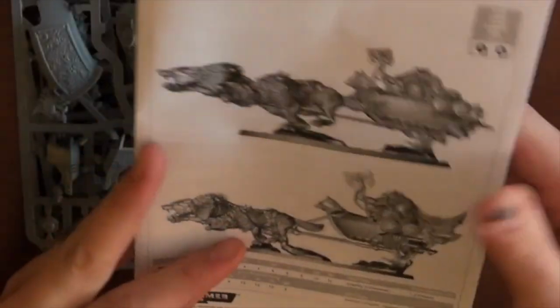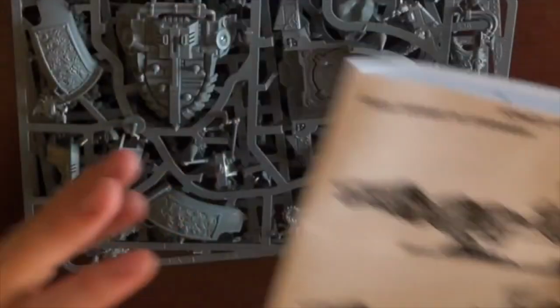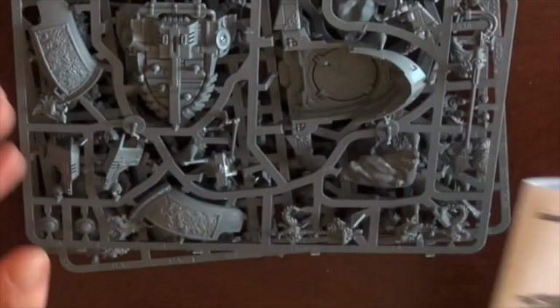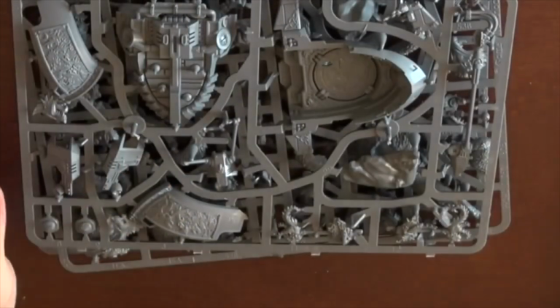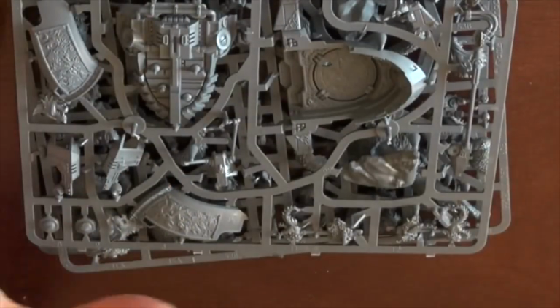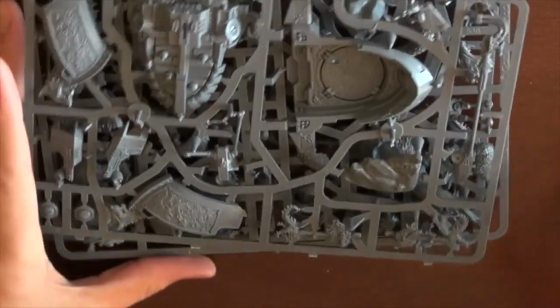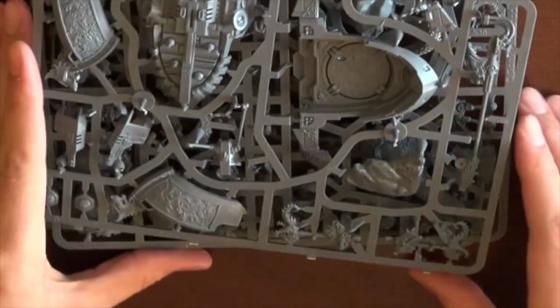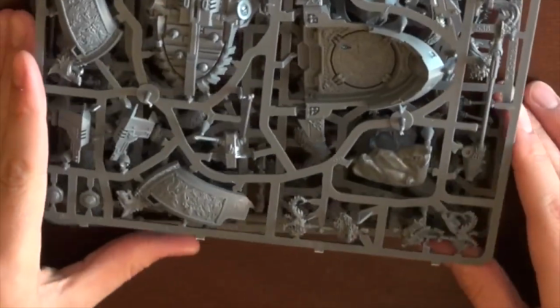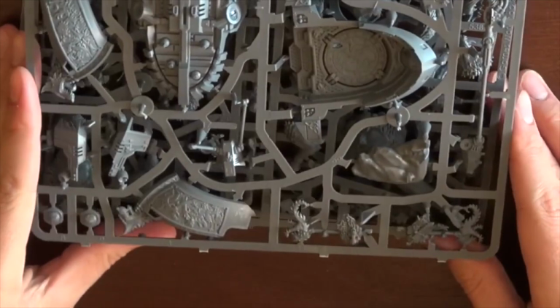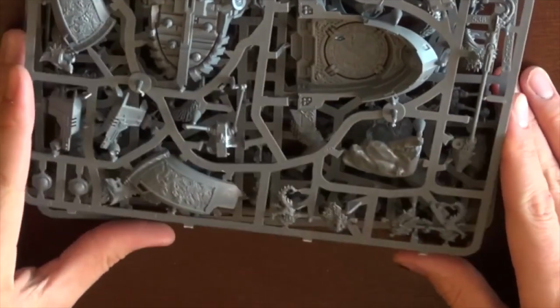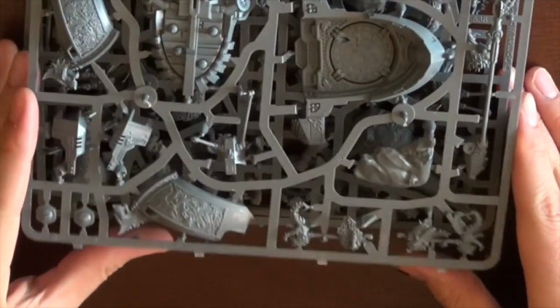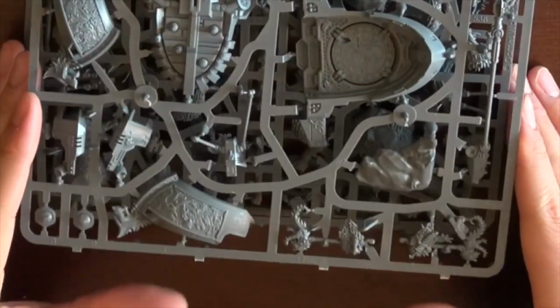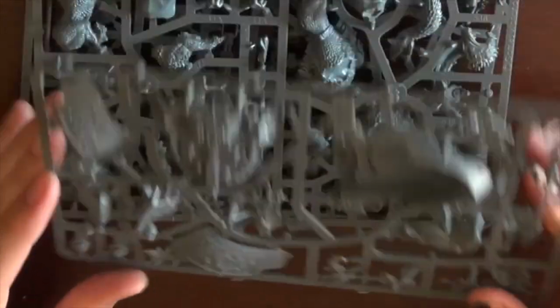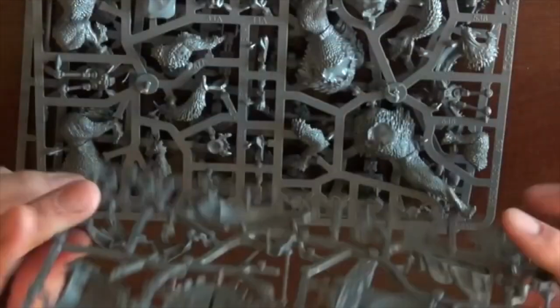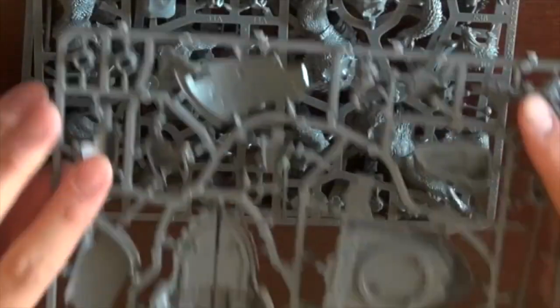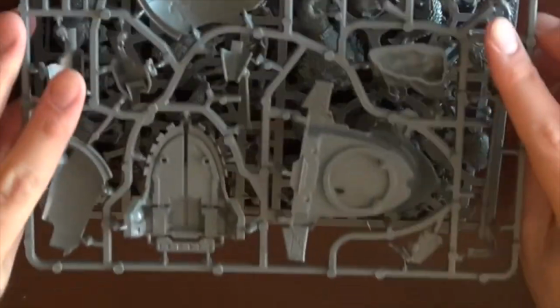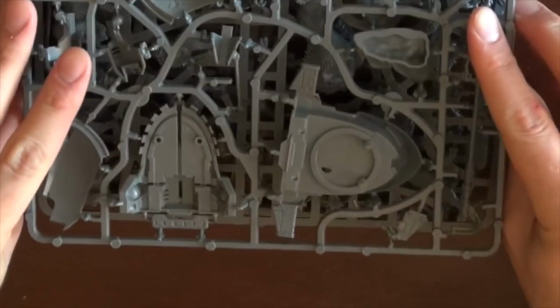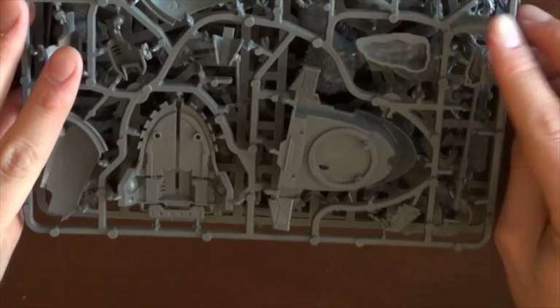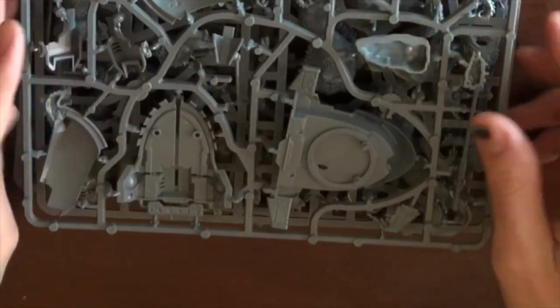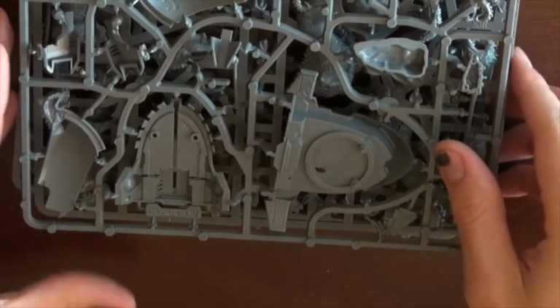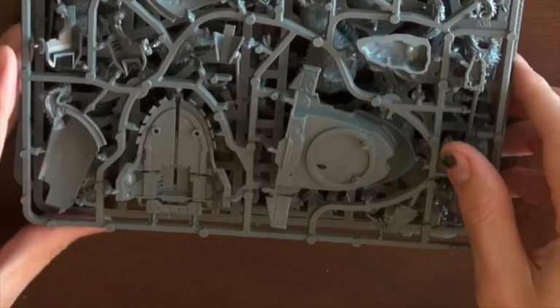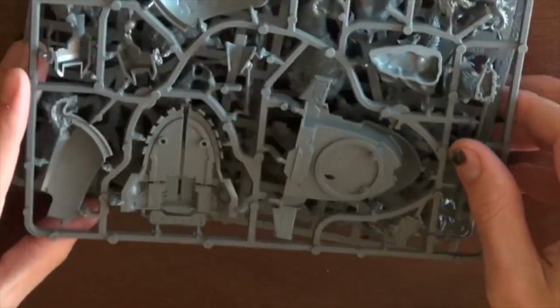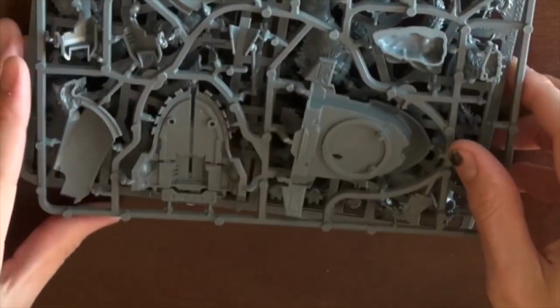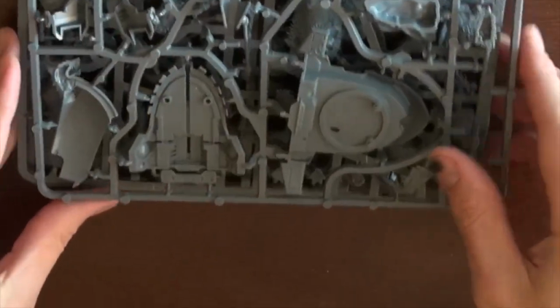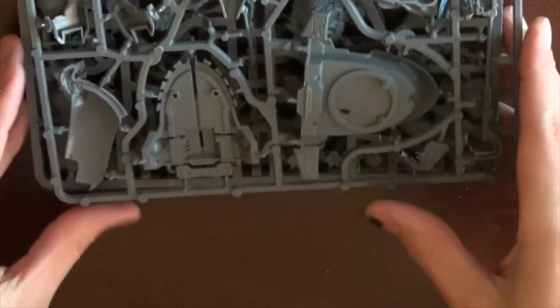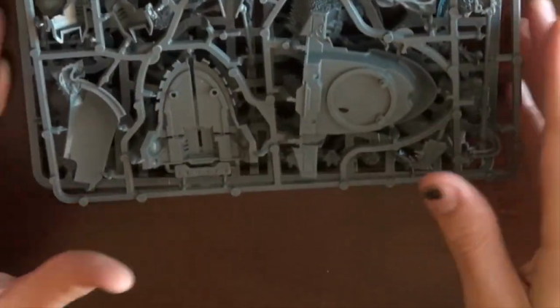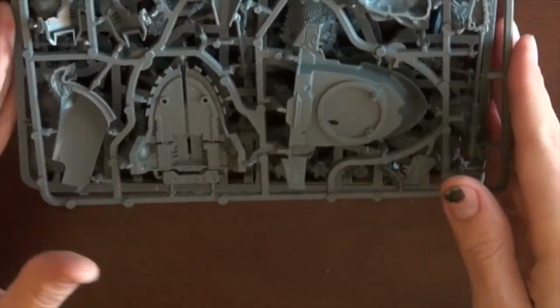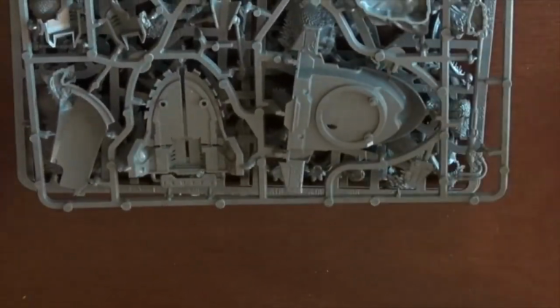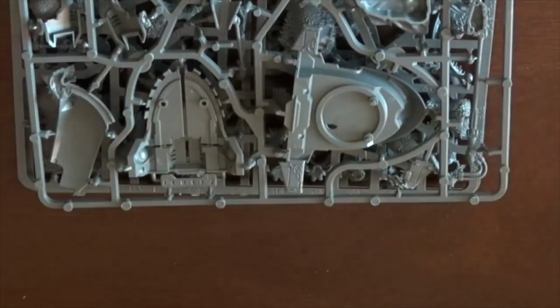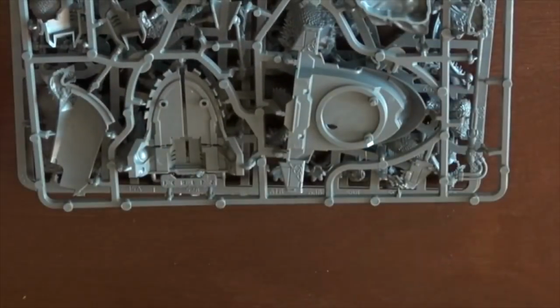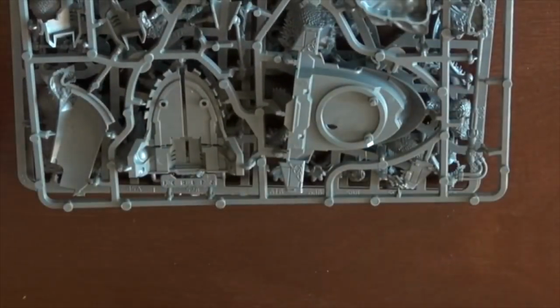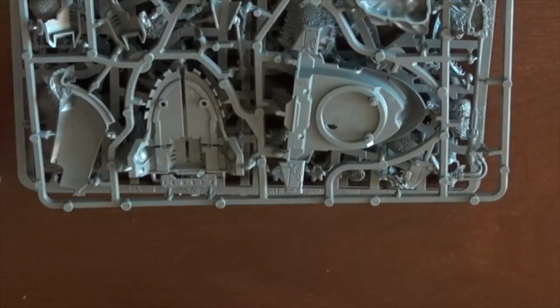Very cool. Can't wait to get out and play with this model. We've got a game day tomorrow.